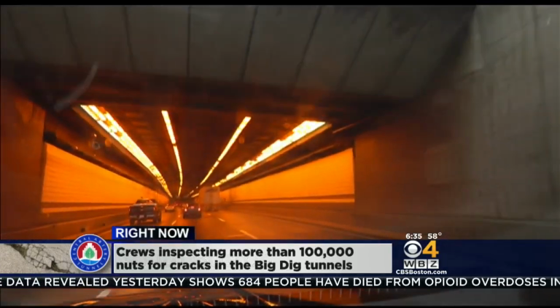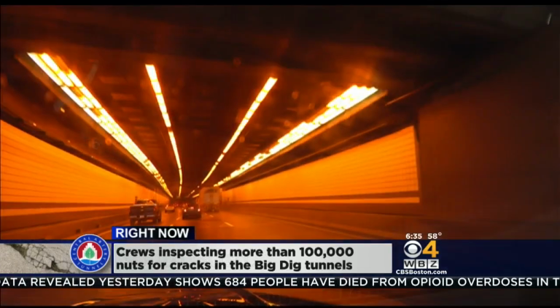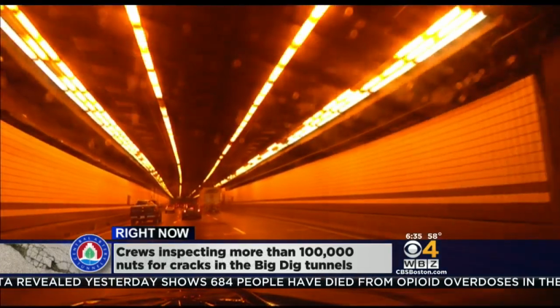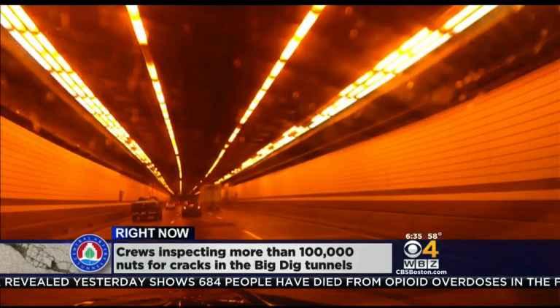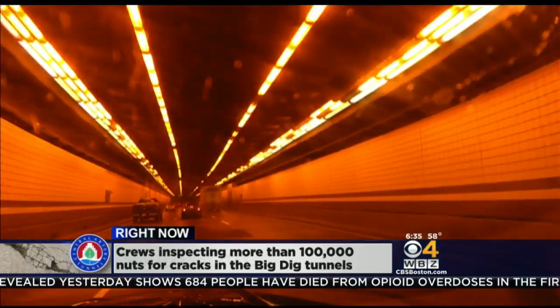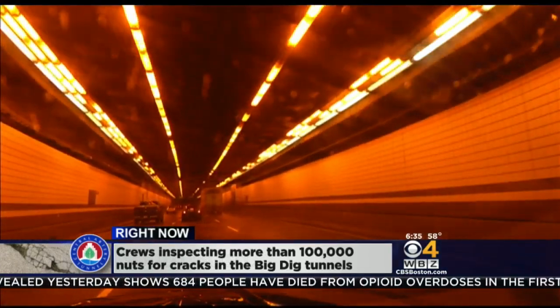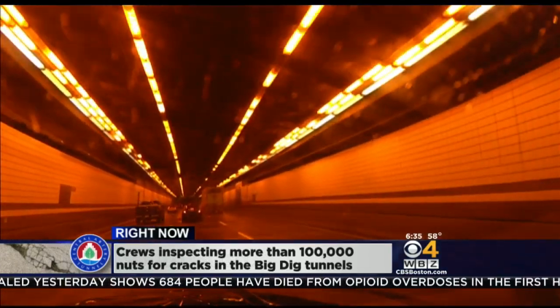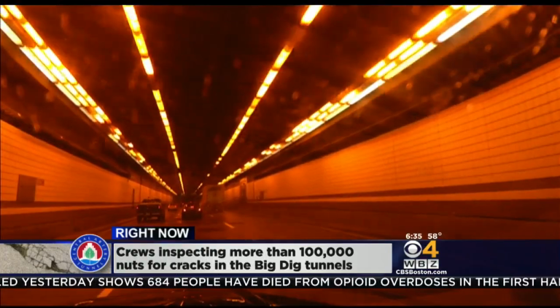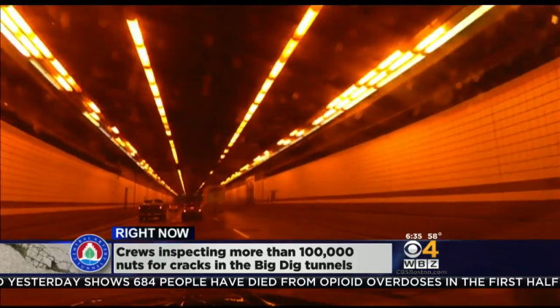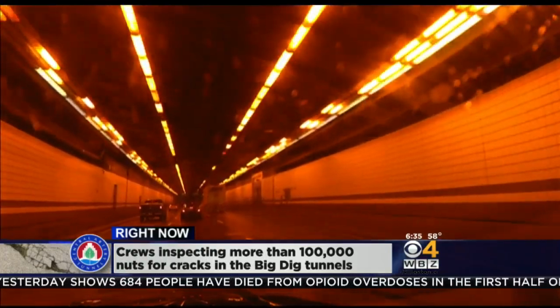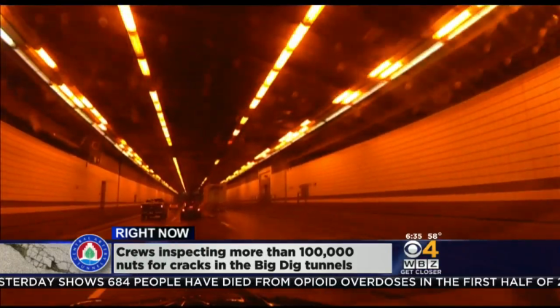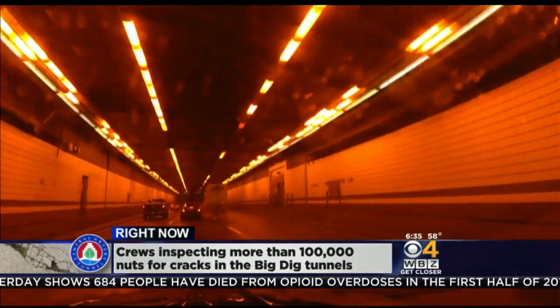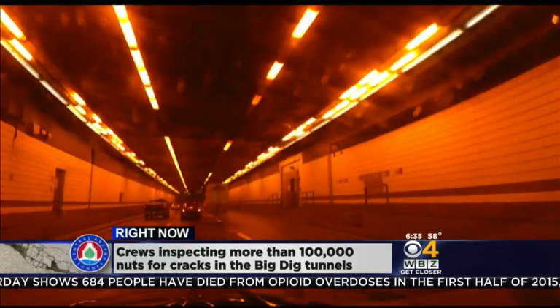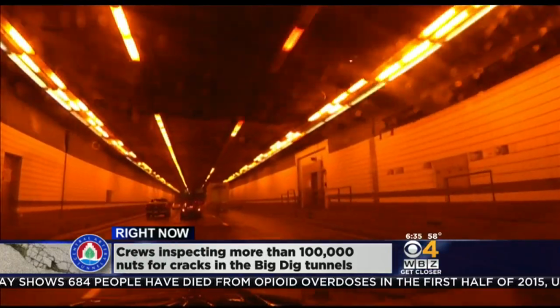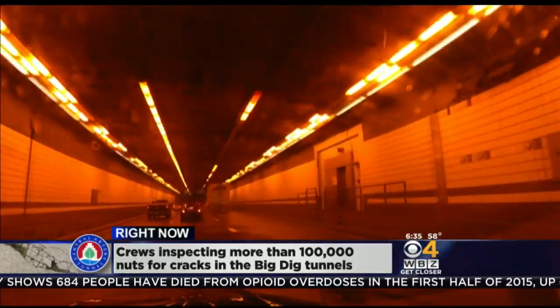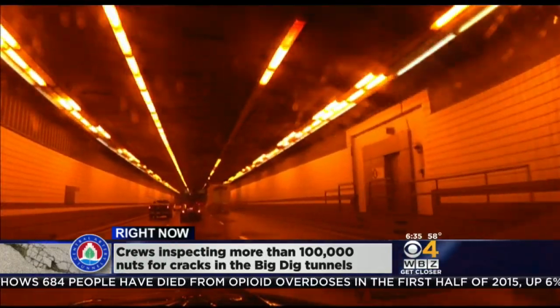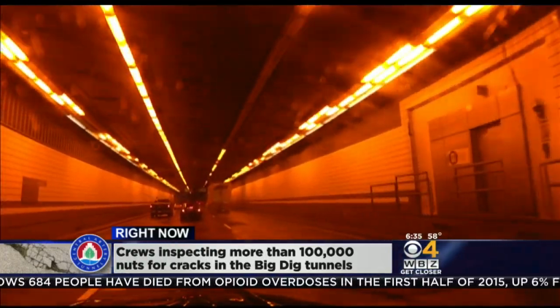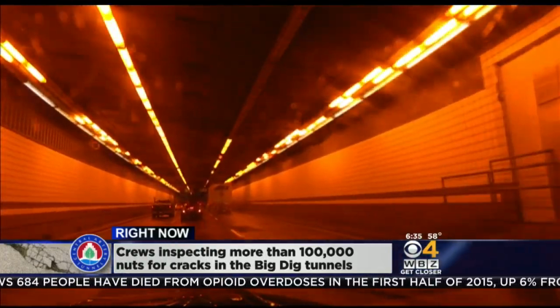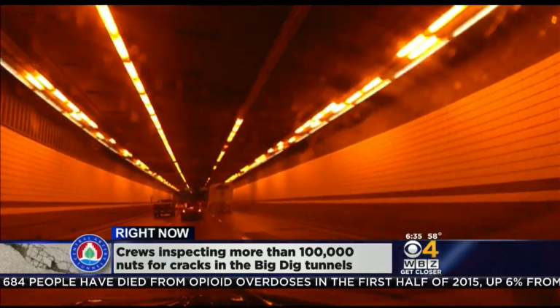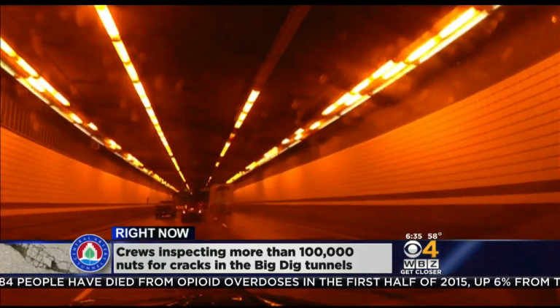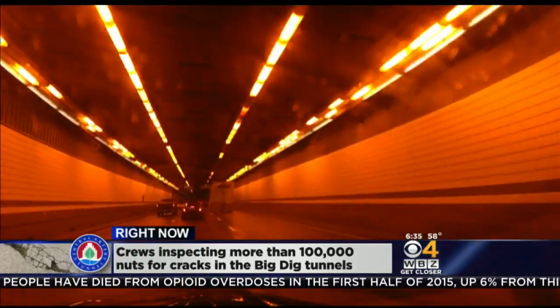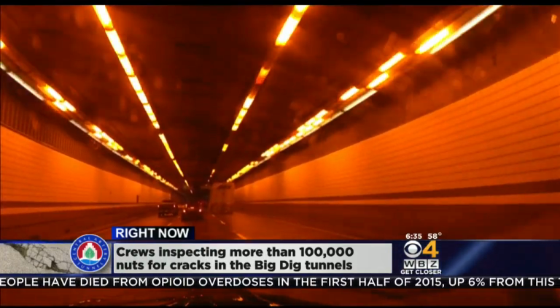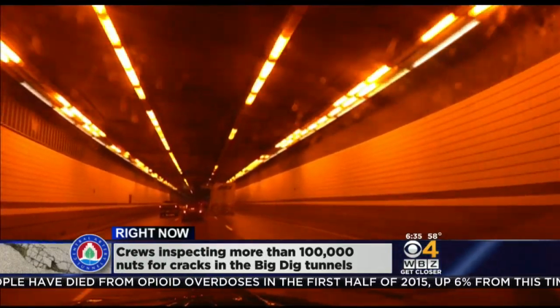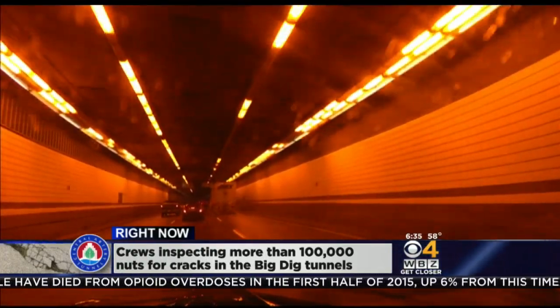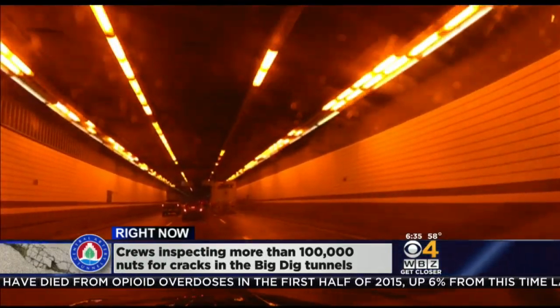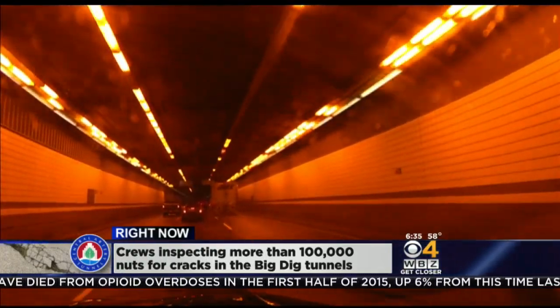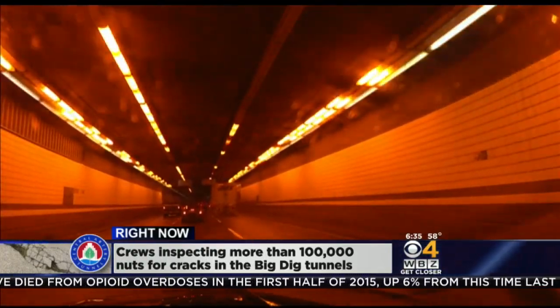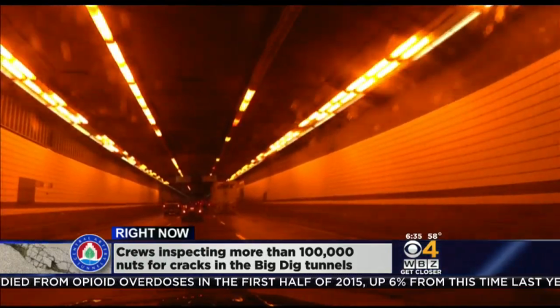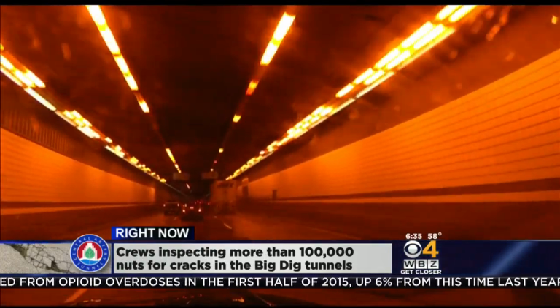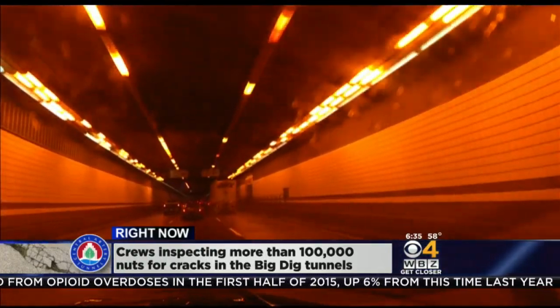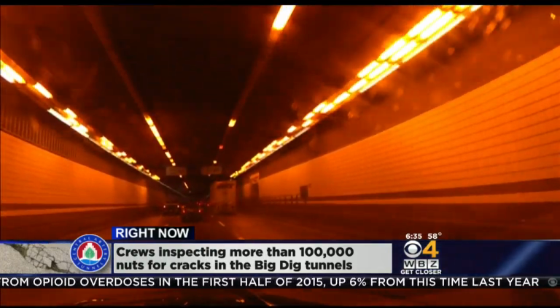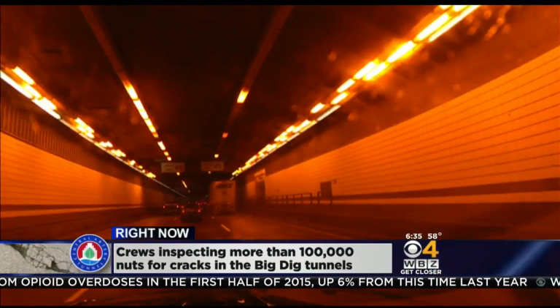Officials are making it very clear none of the lights are in jeopardy of falling, which is exactly what happened back in 2011.